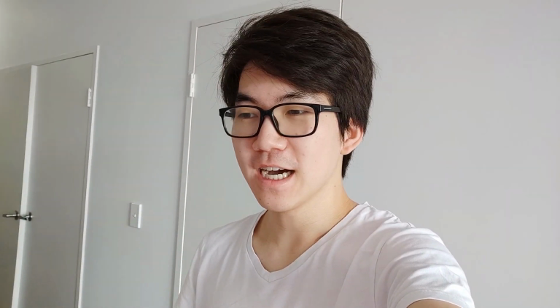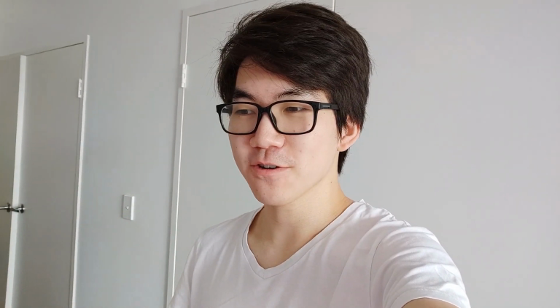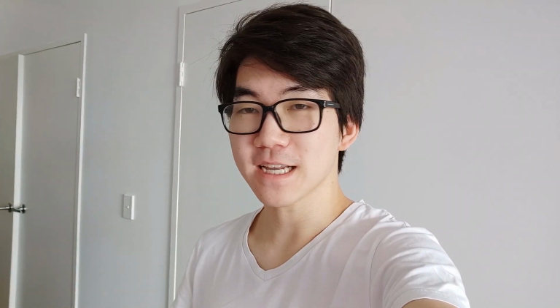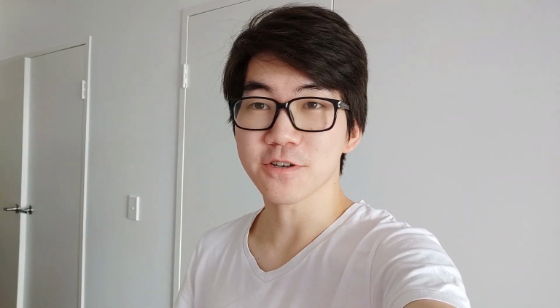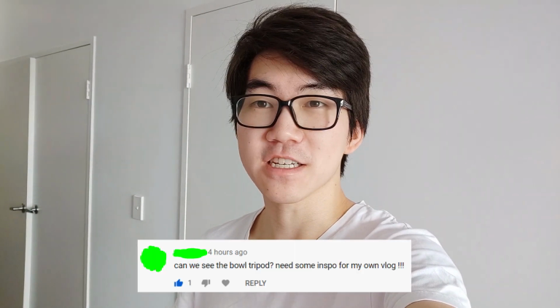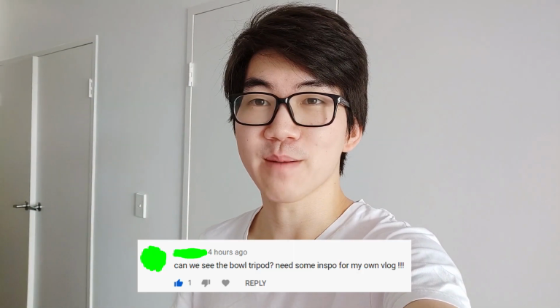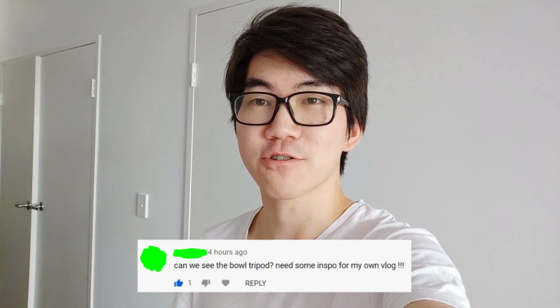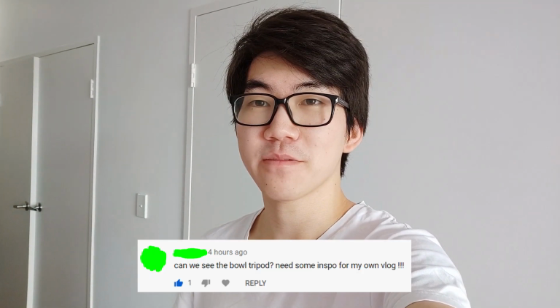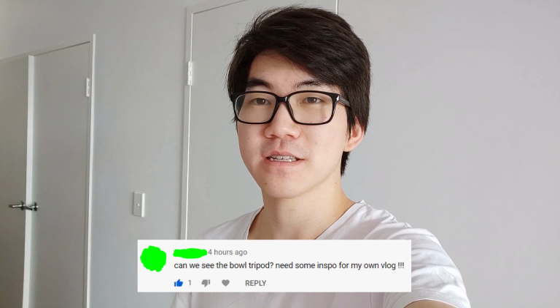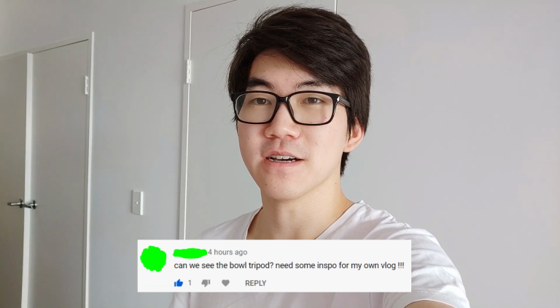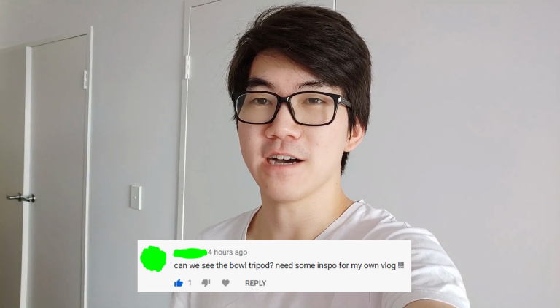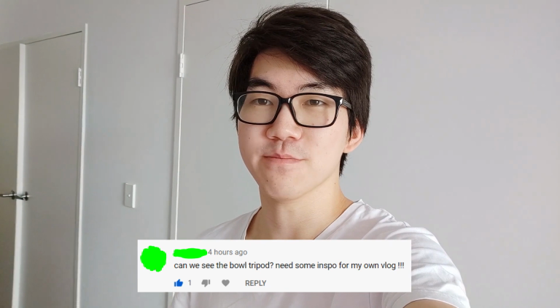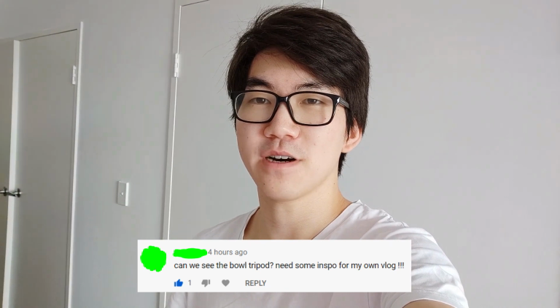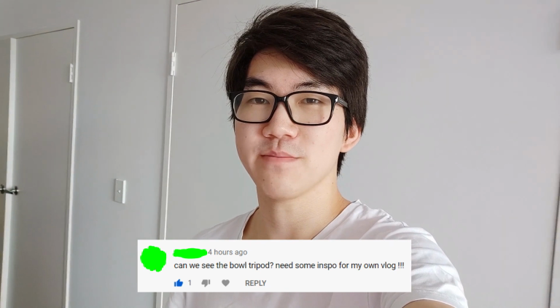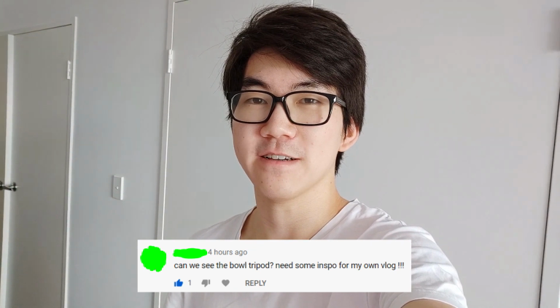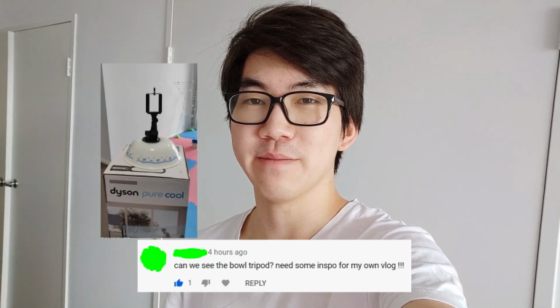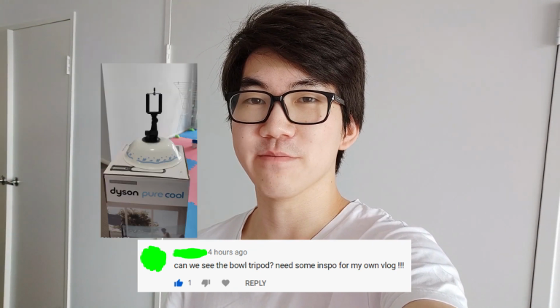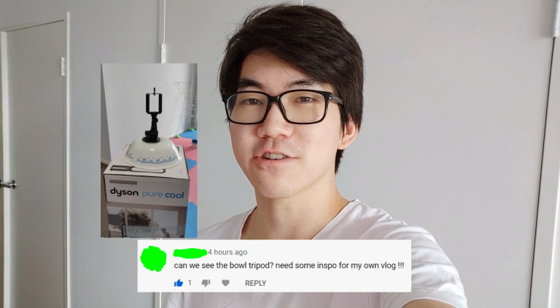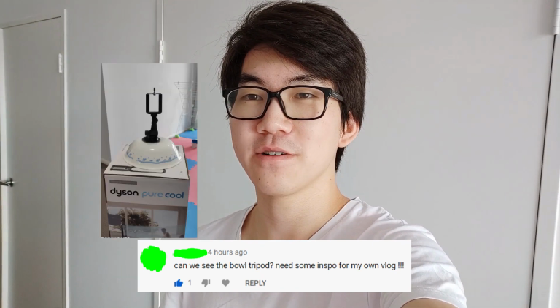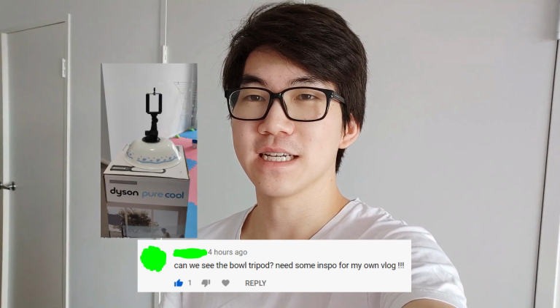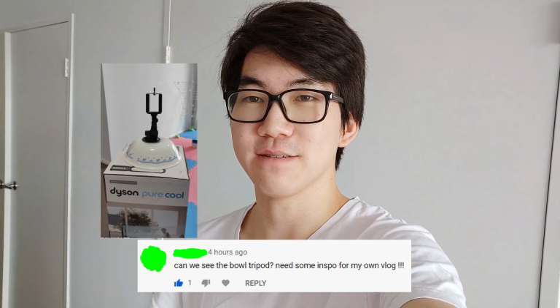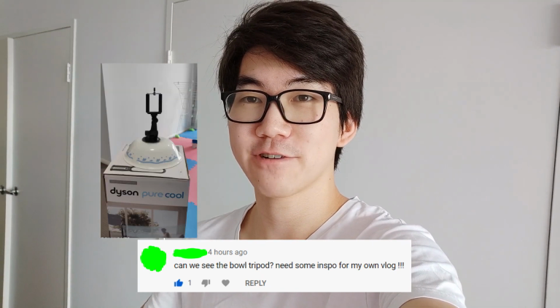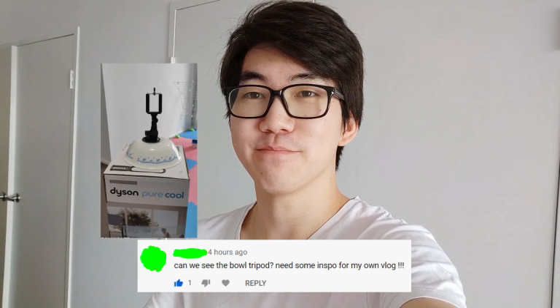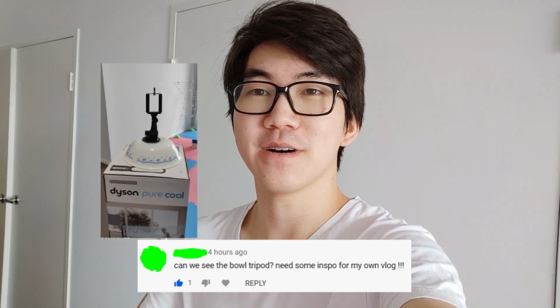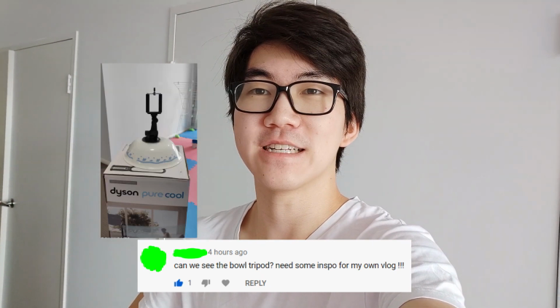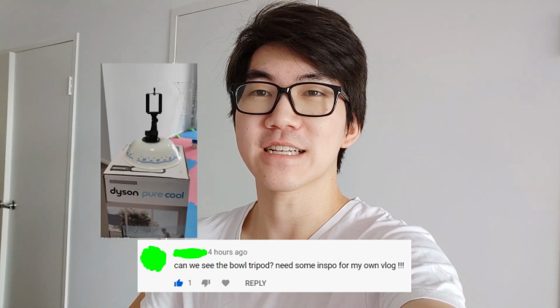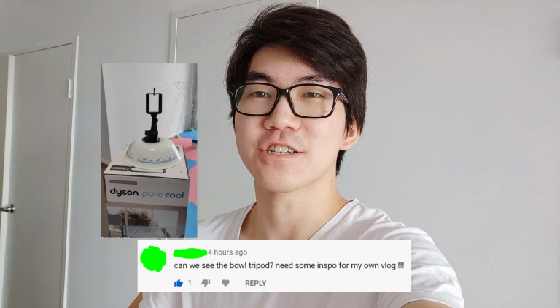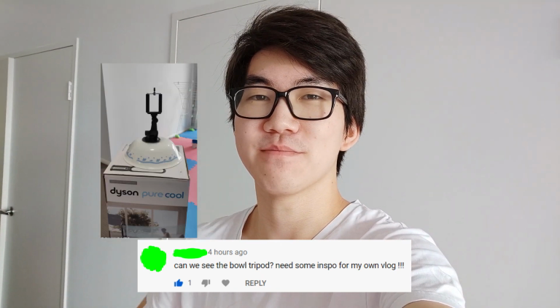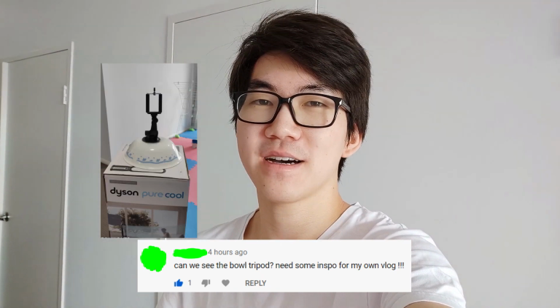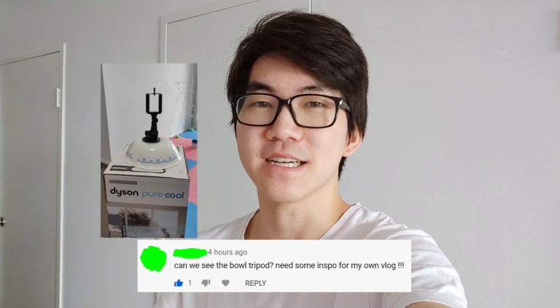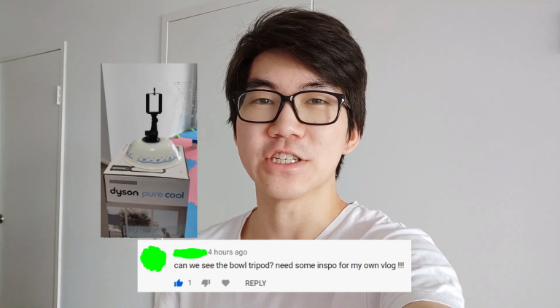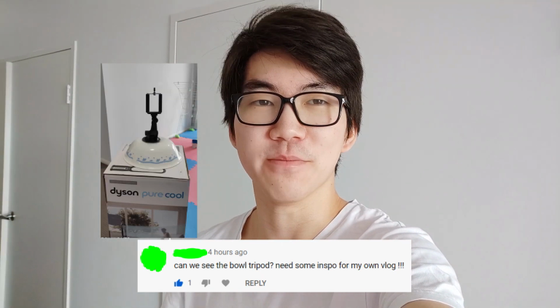I've also had a few questions about my tripod, so I'll pop up an image of my tripod. It's a pretty budget solution, but it does the job.